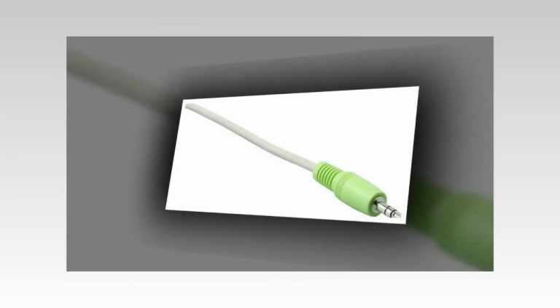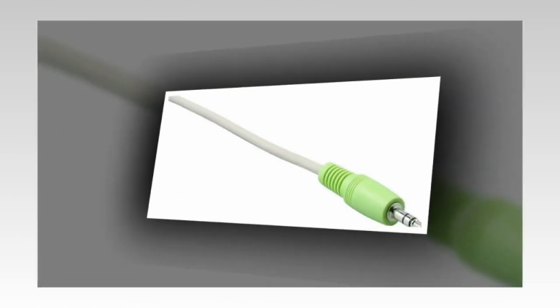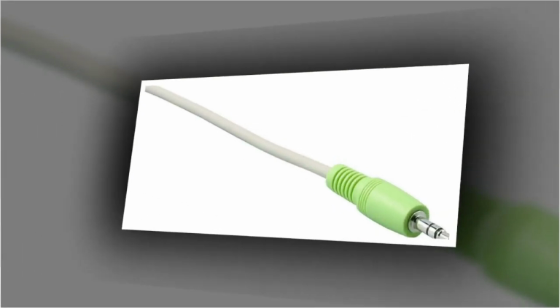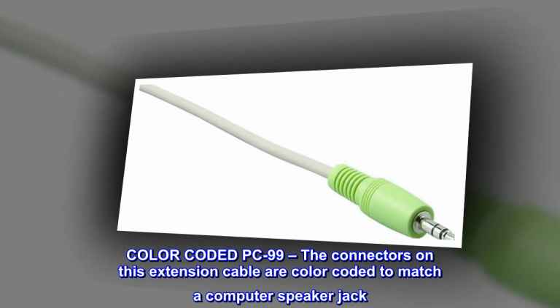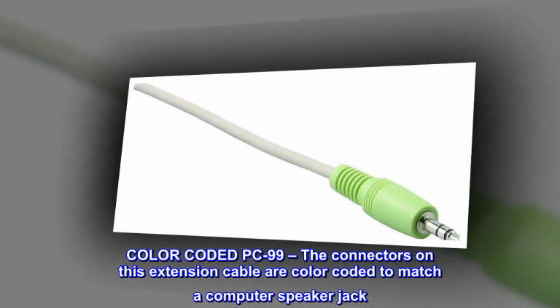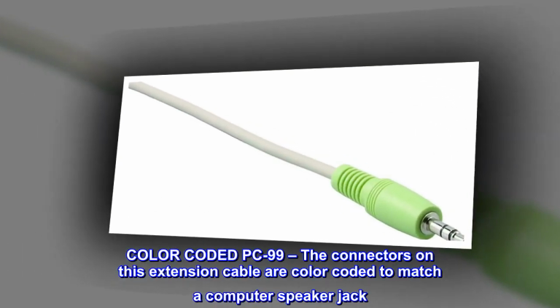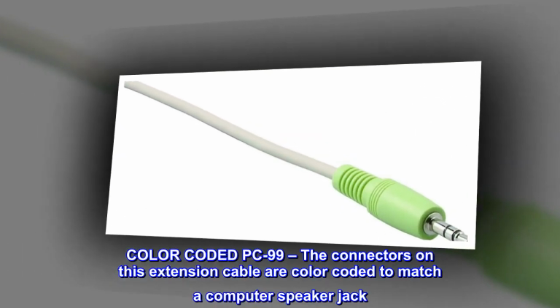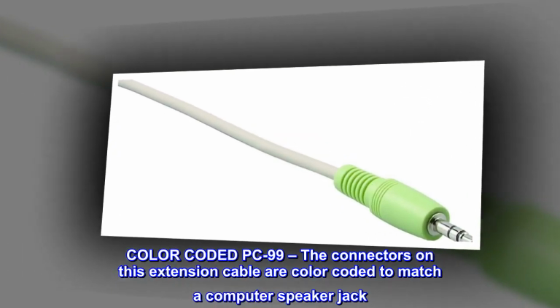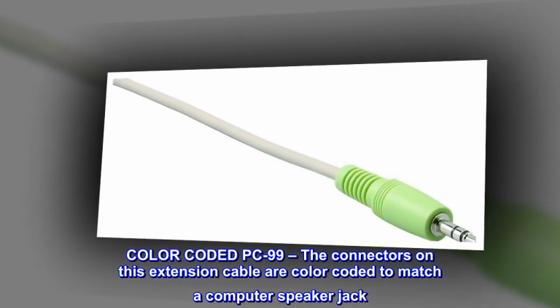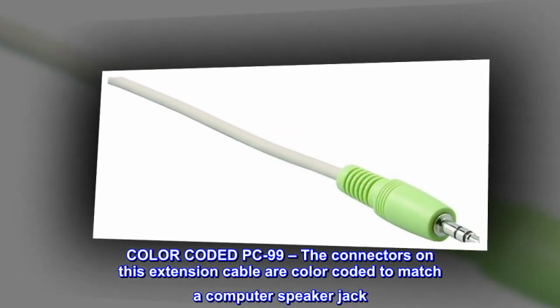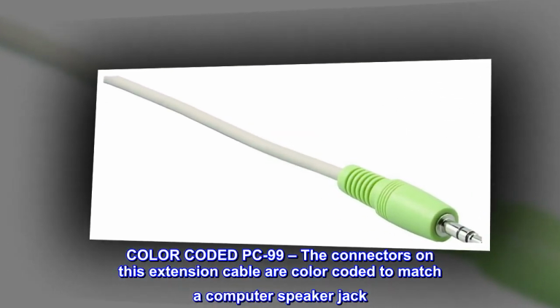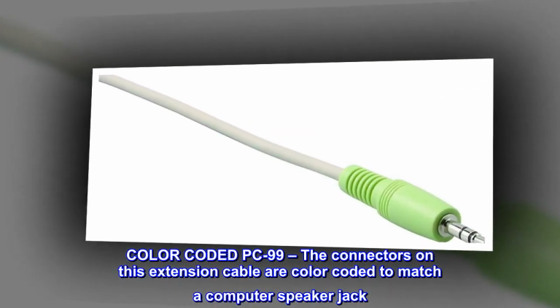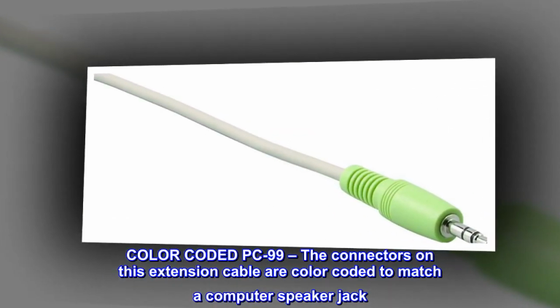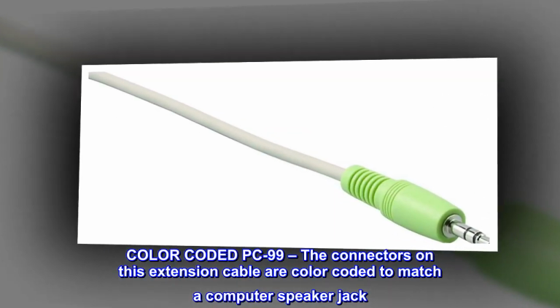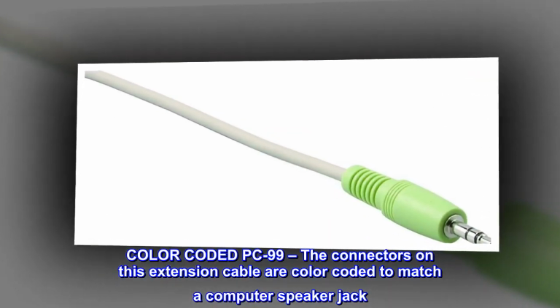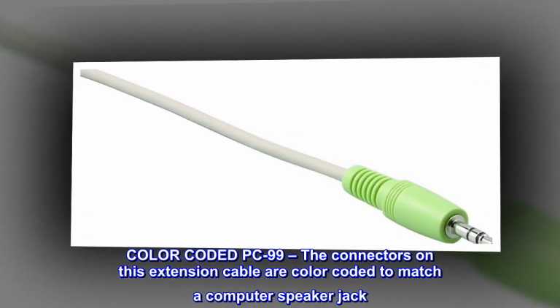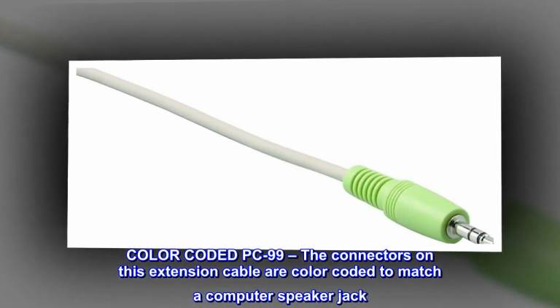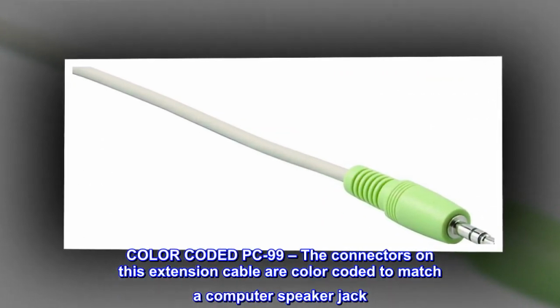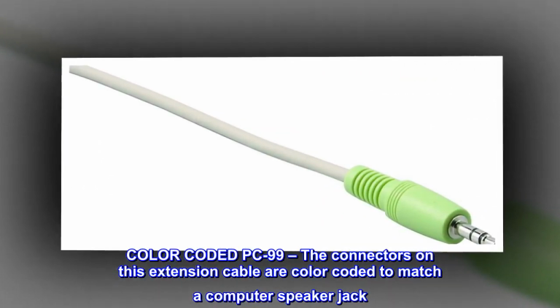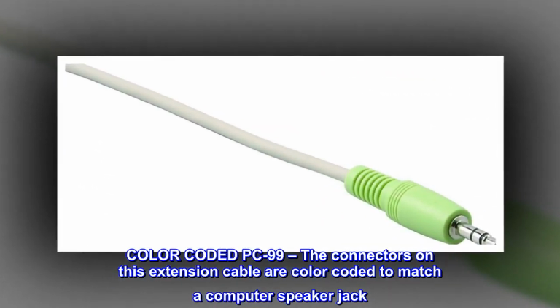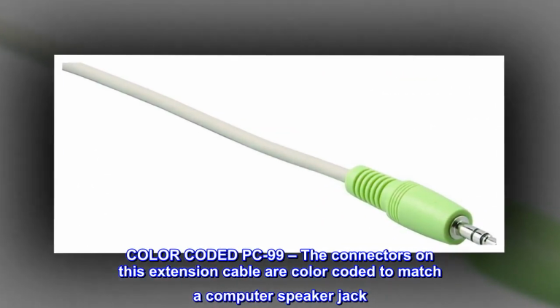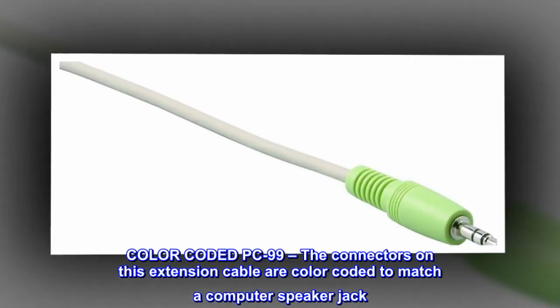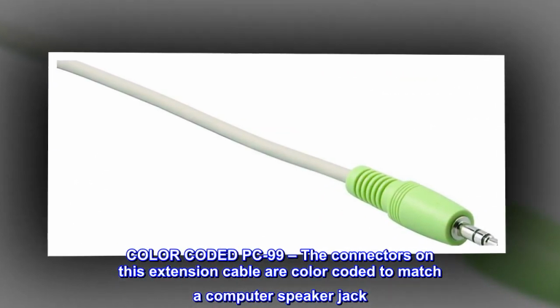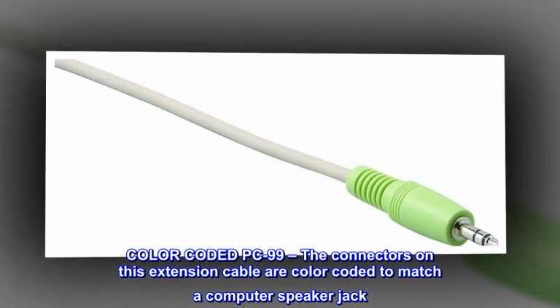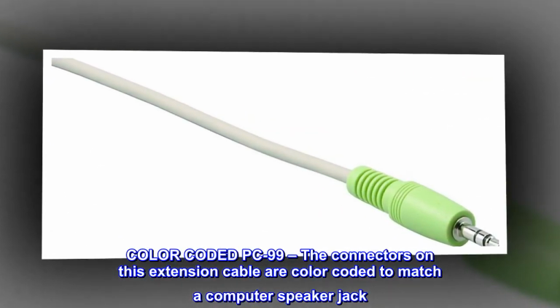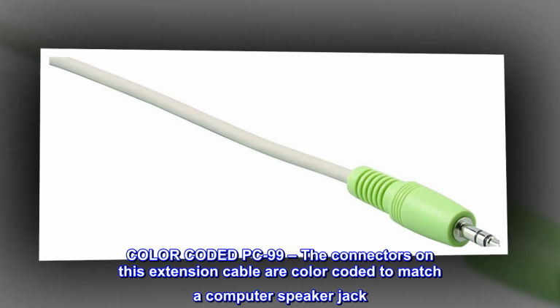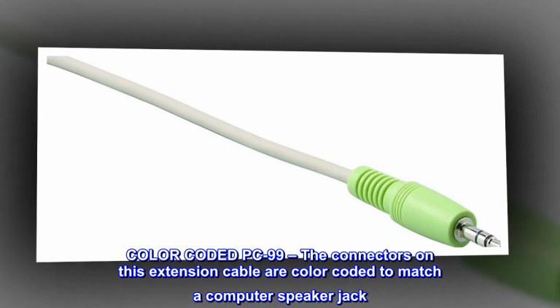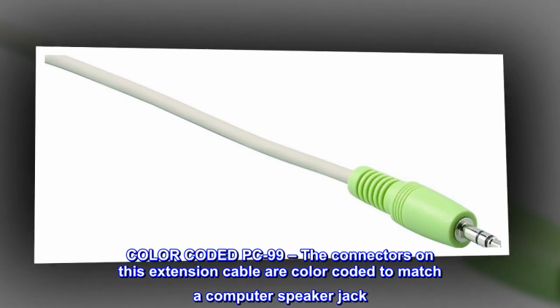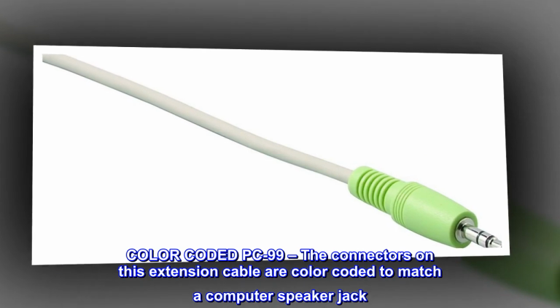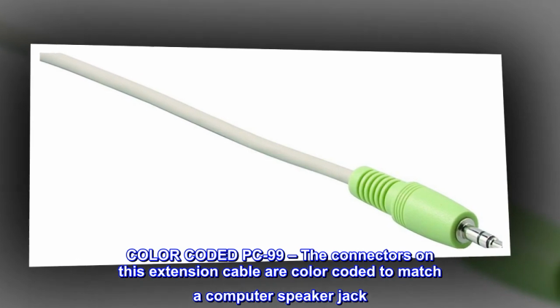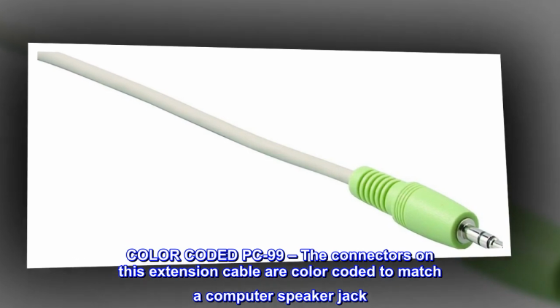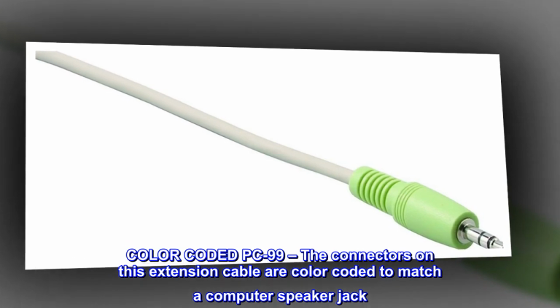Color-coded PC99: the connectors on this extension cable are color-coded to match a computer speaker jack.